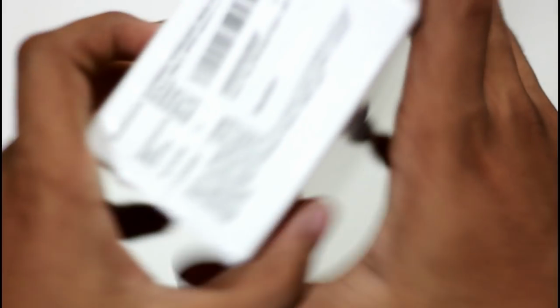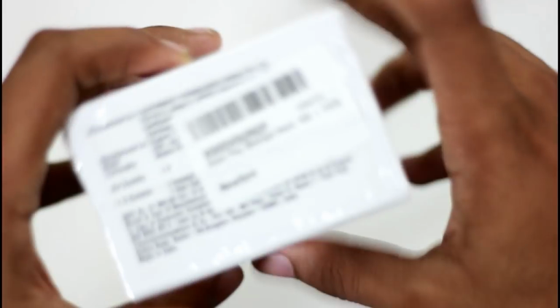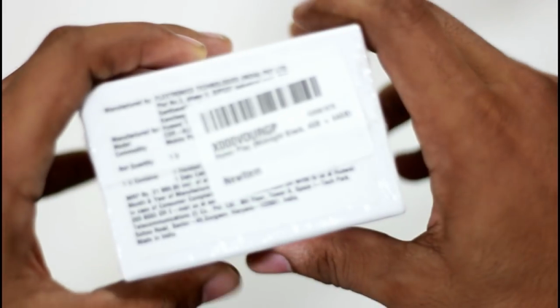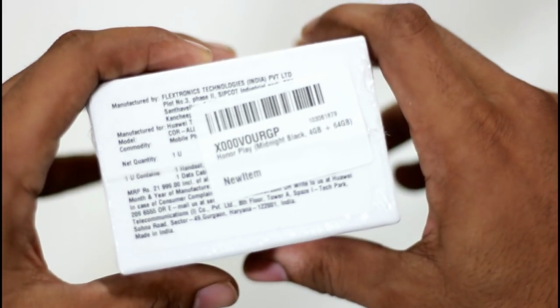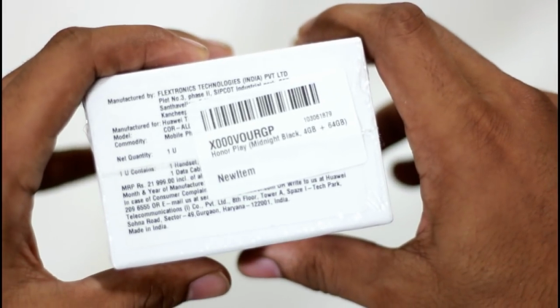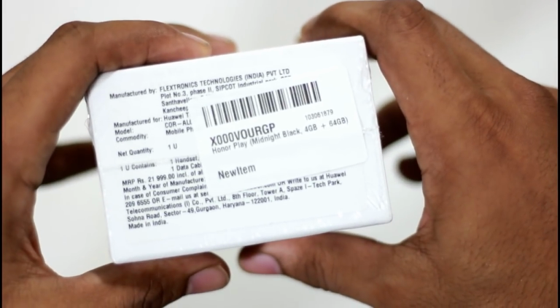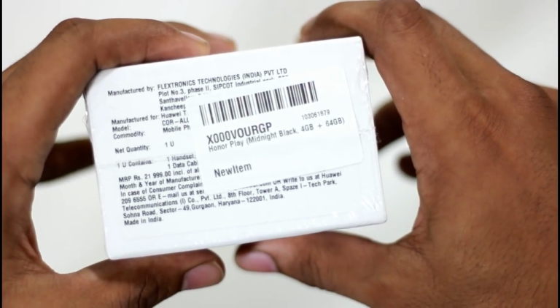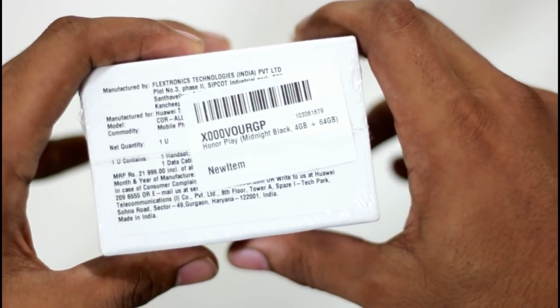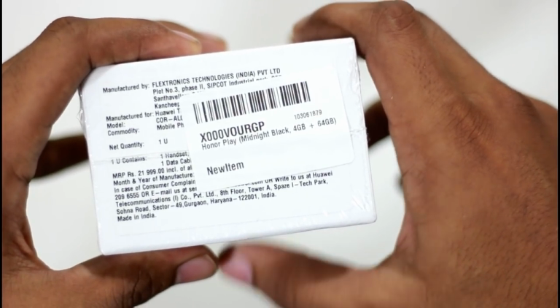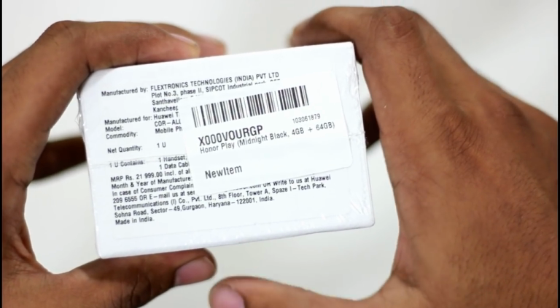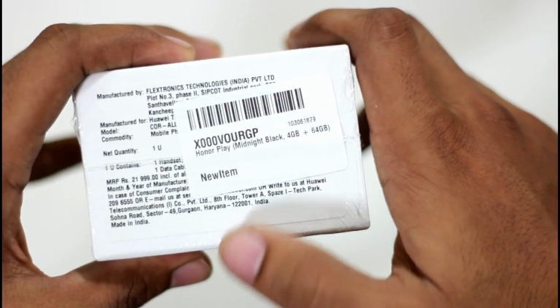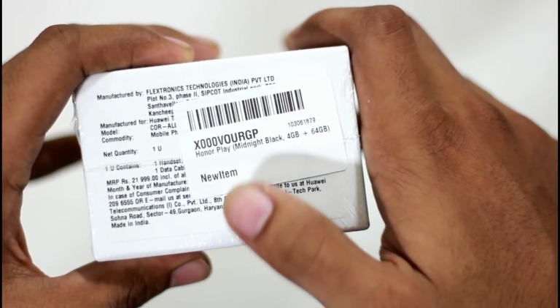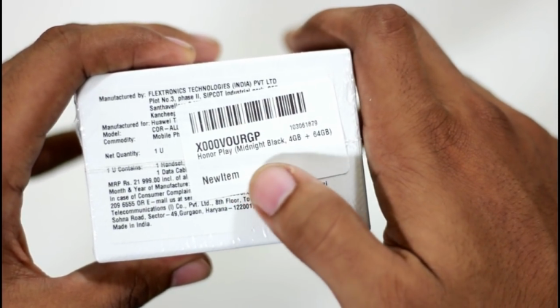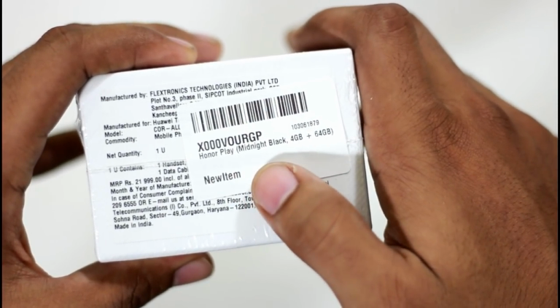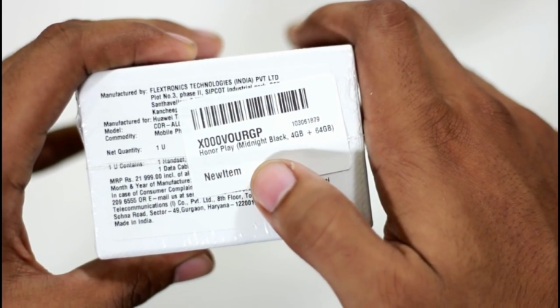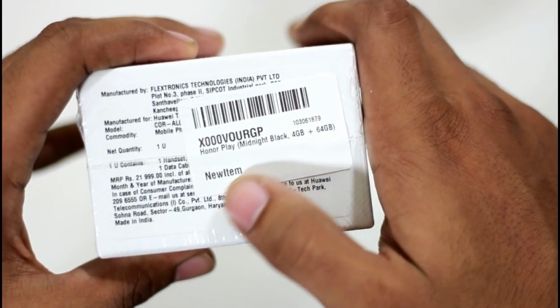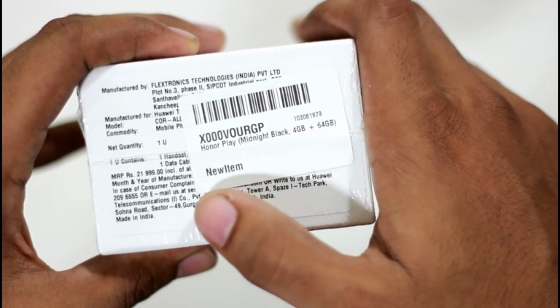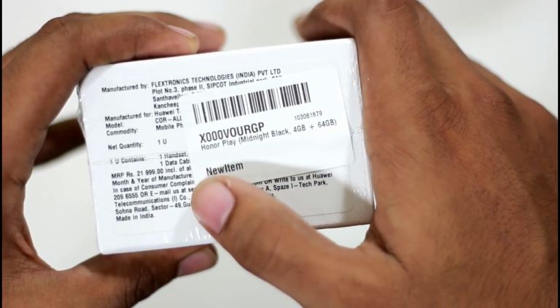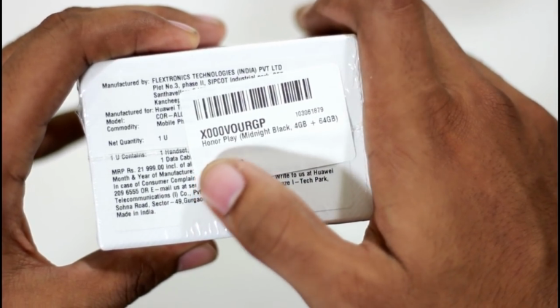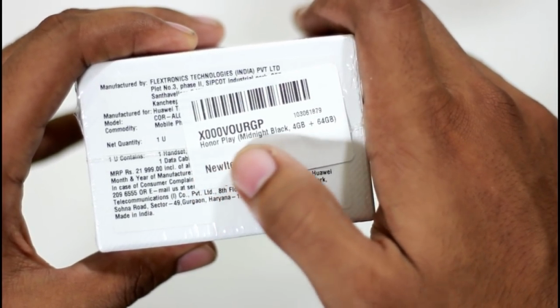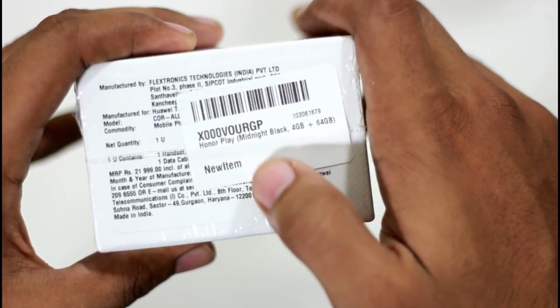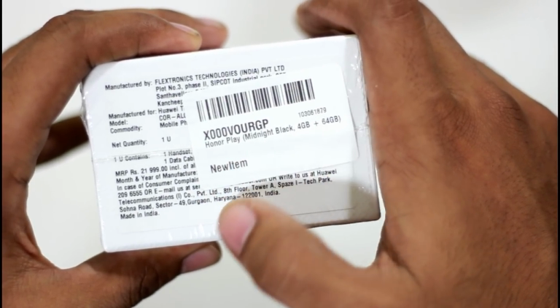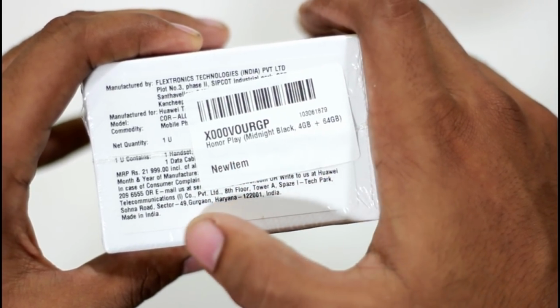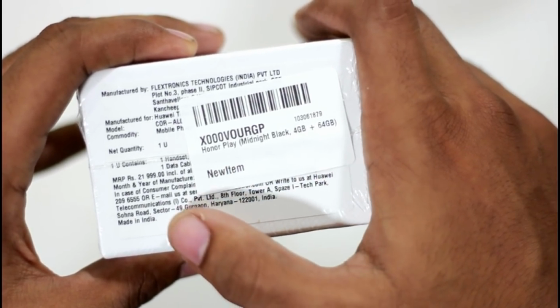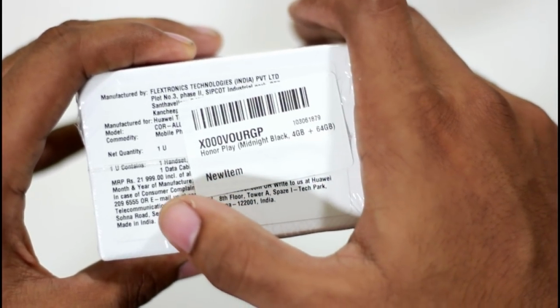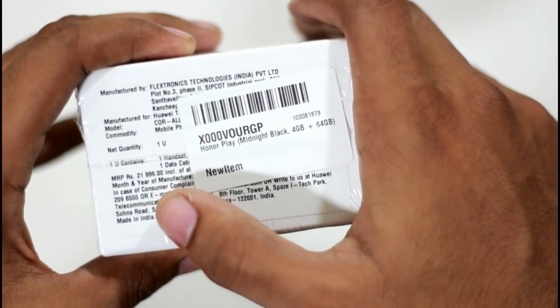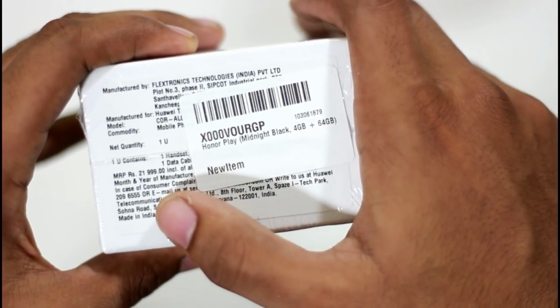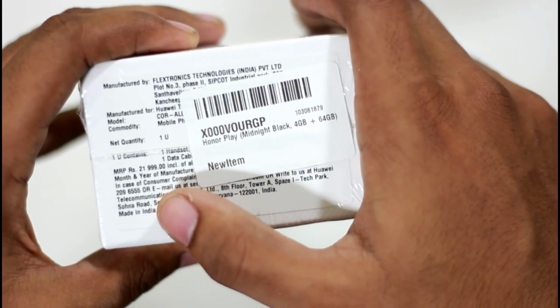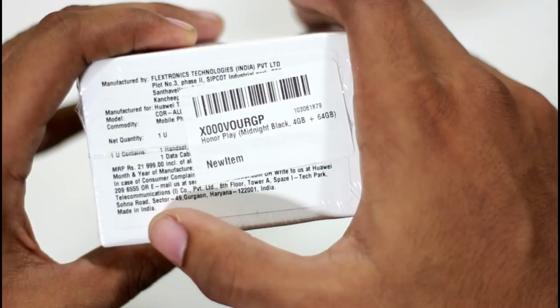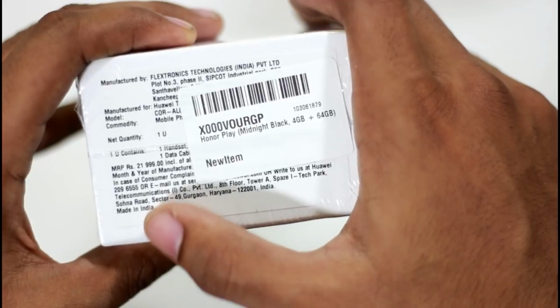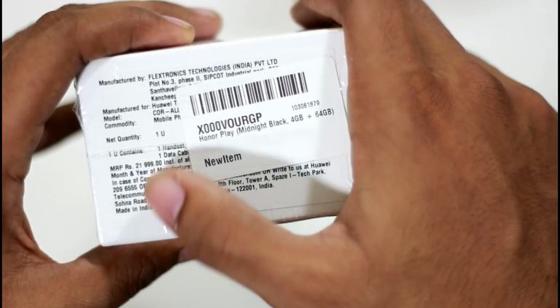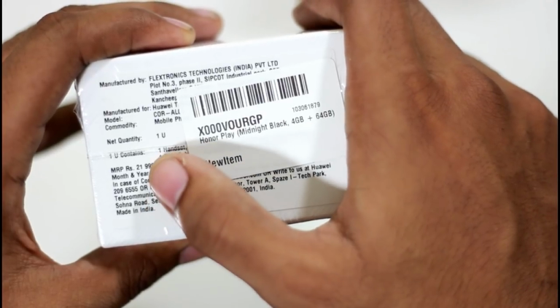The pricing is 22,000 and we have done the pricing for 22,000.